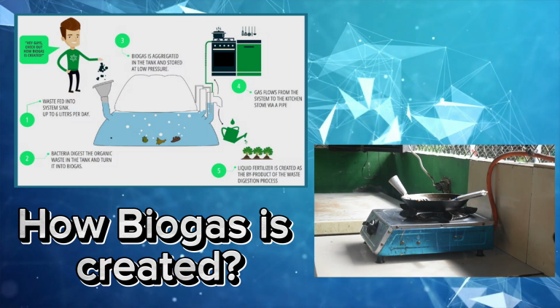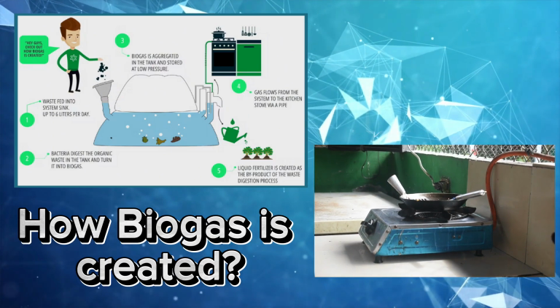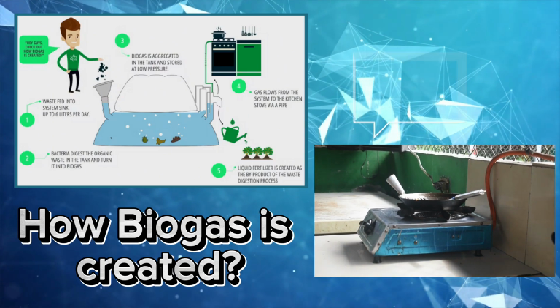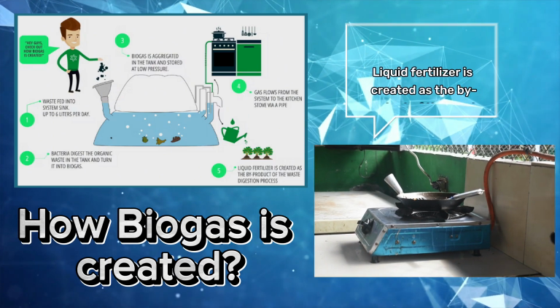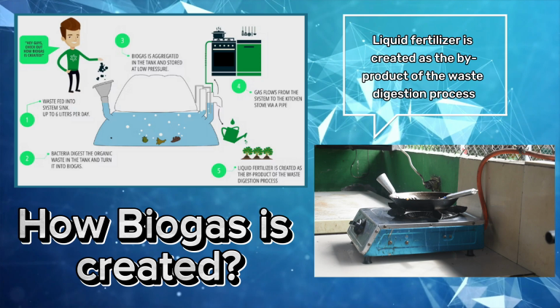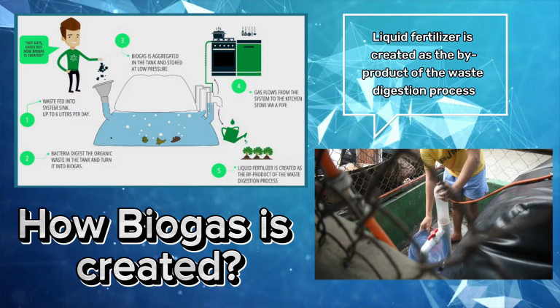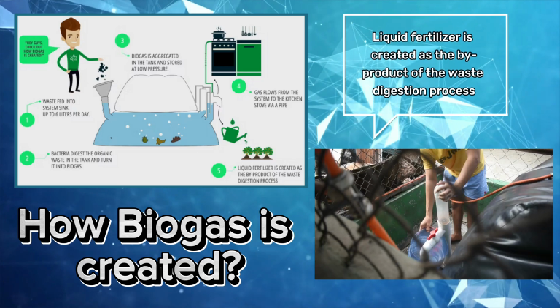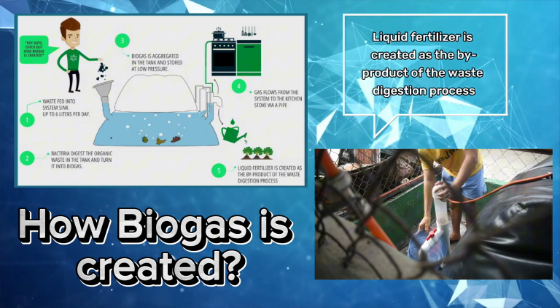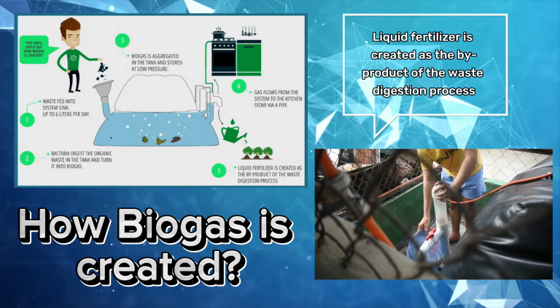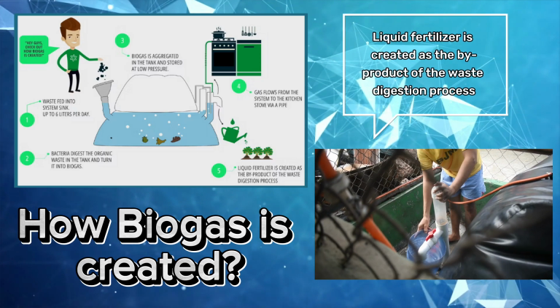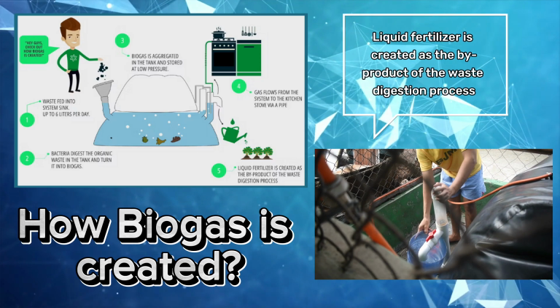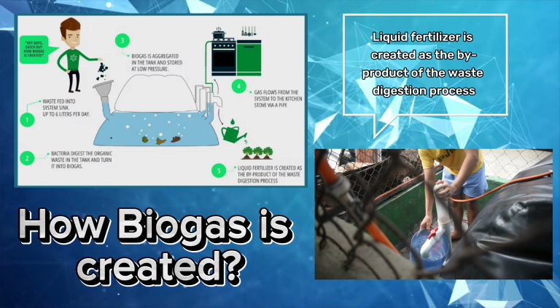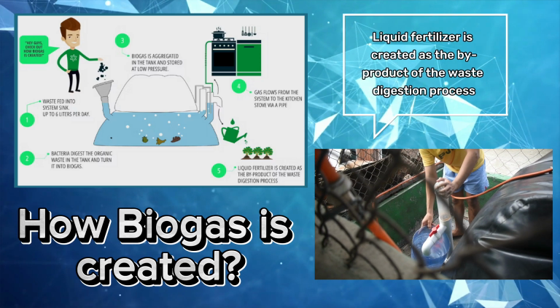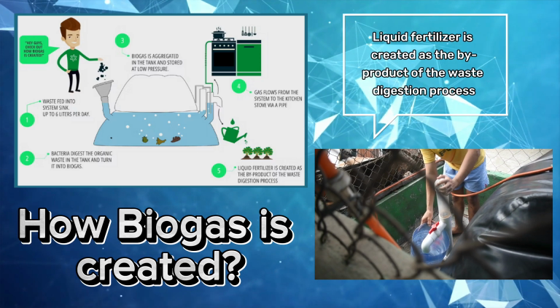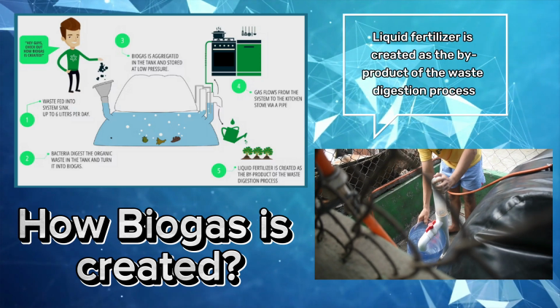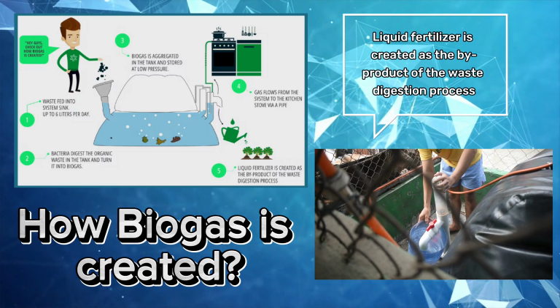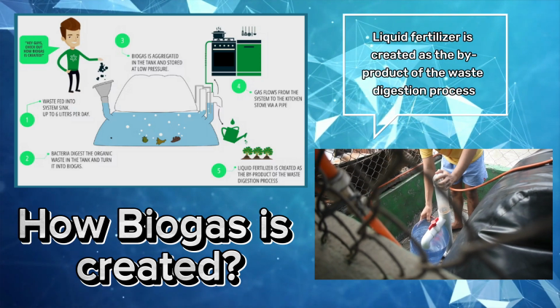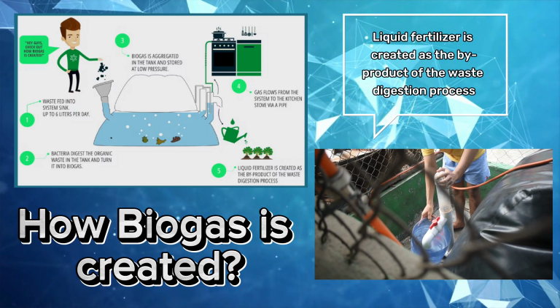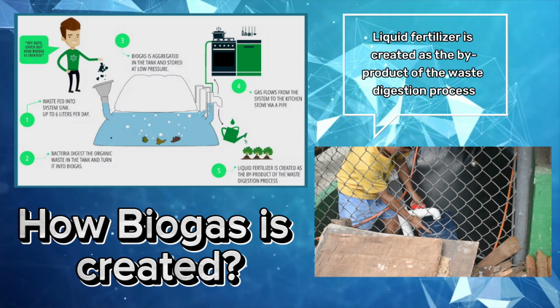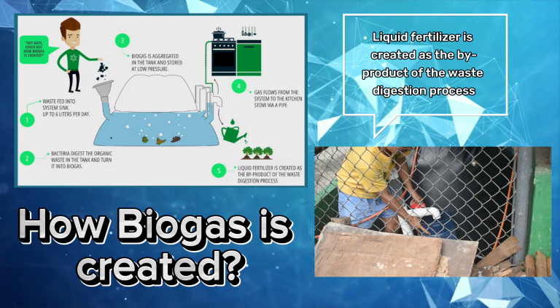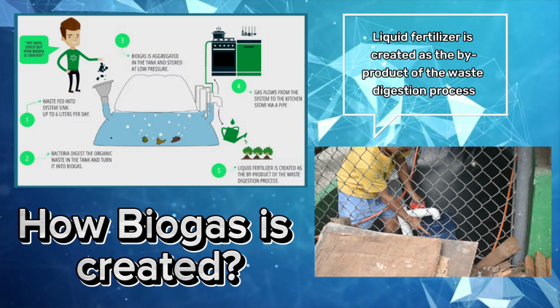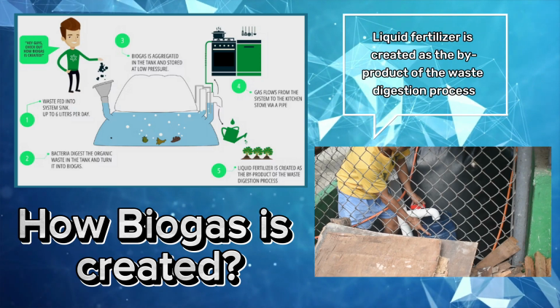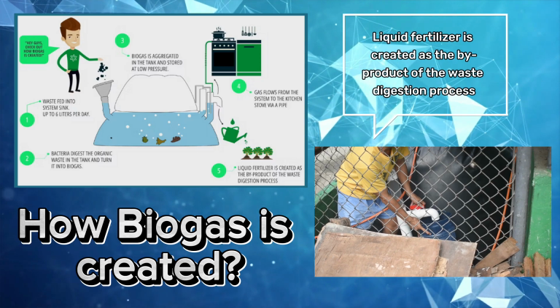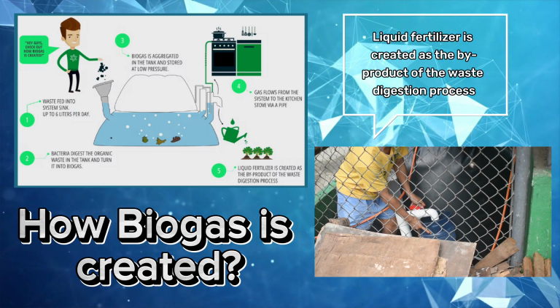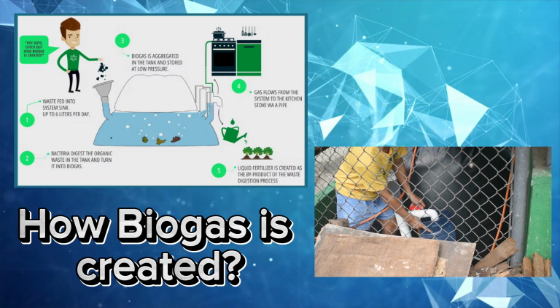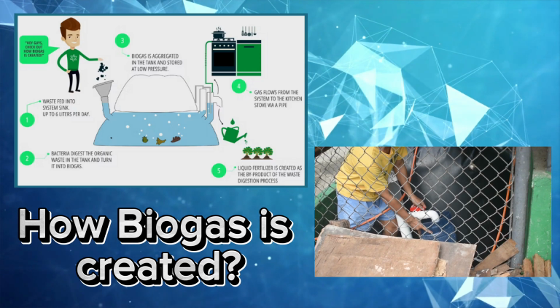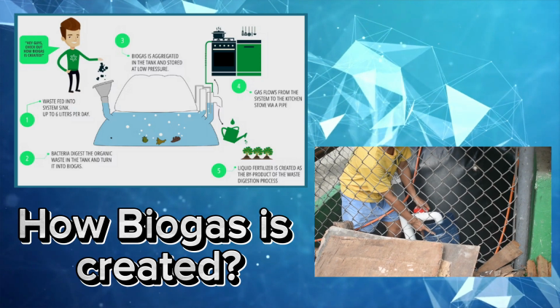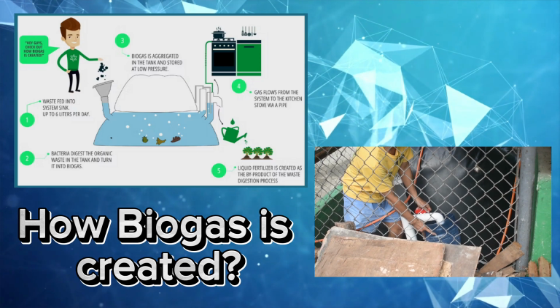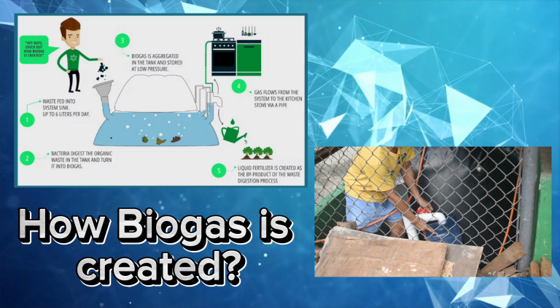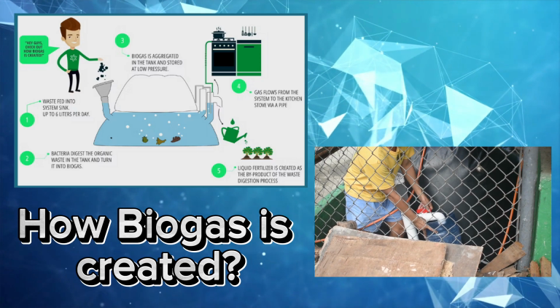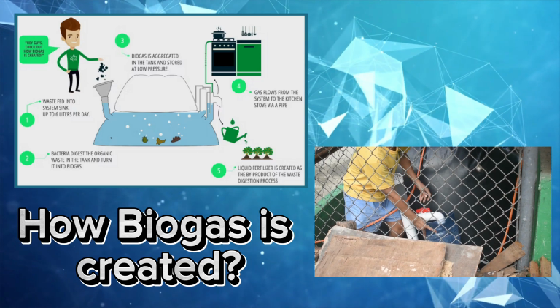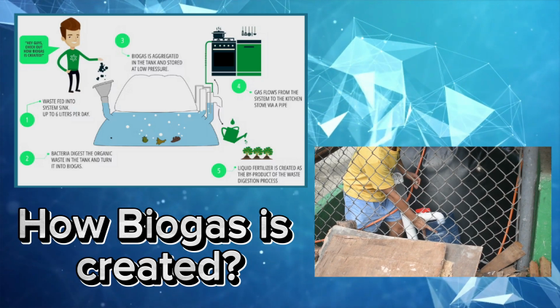Additionally, liquid fertilizer is created as the byproduct of the waste digestion process.